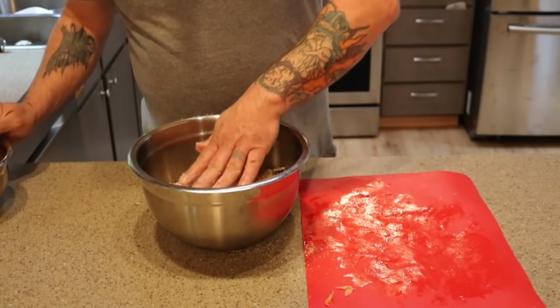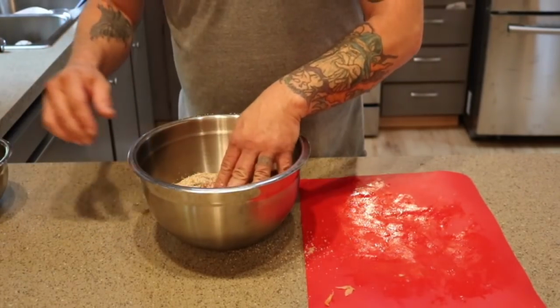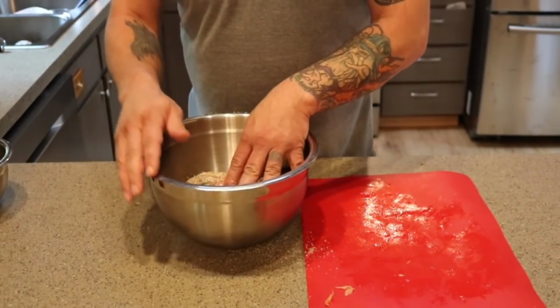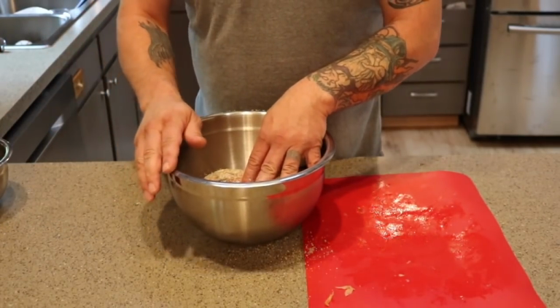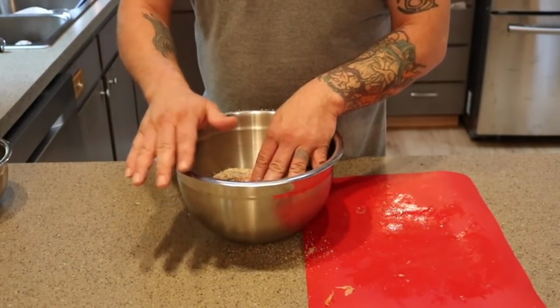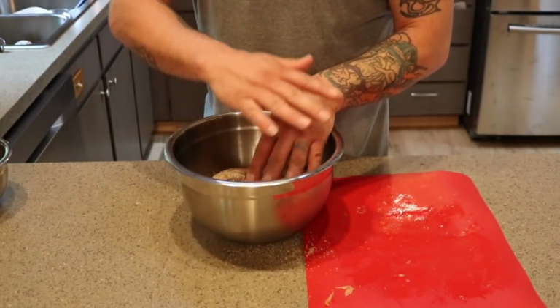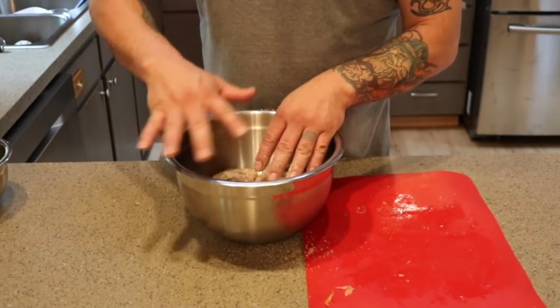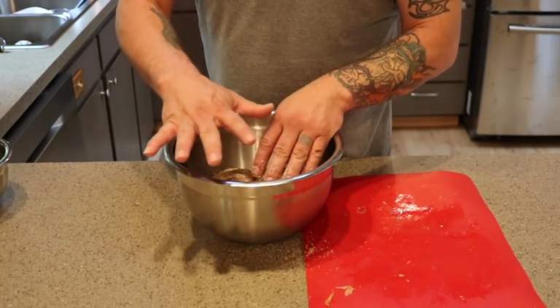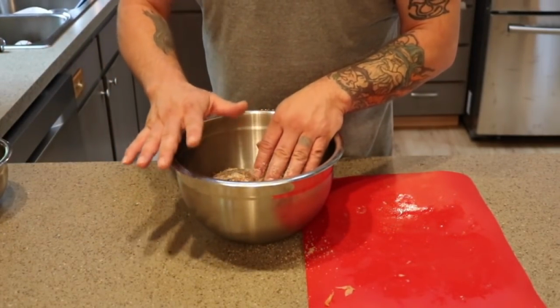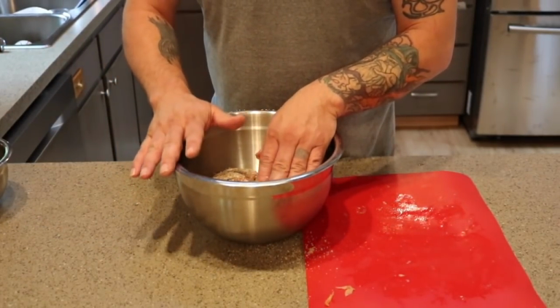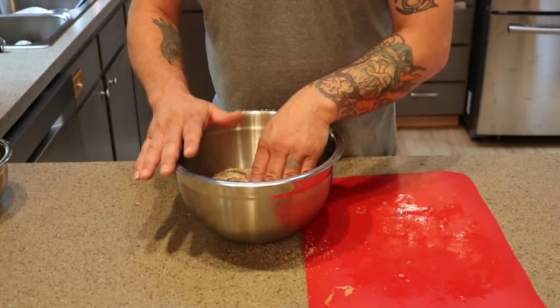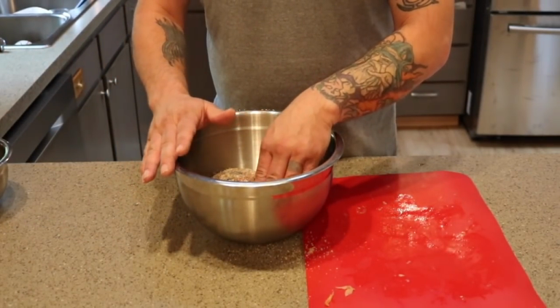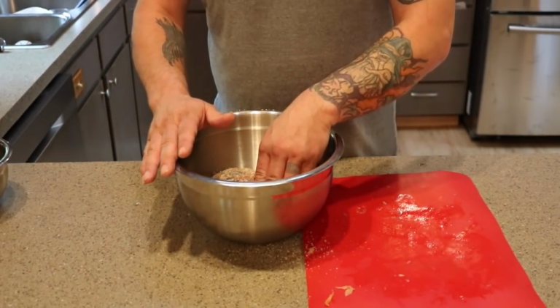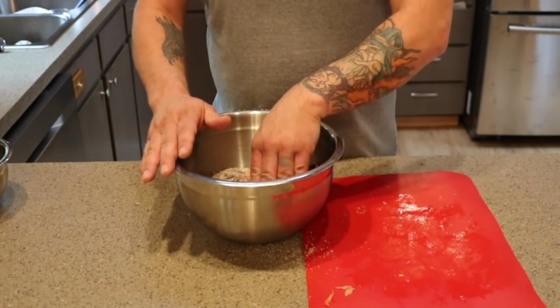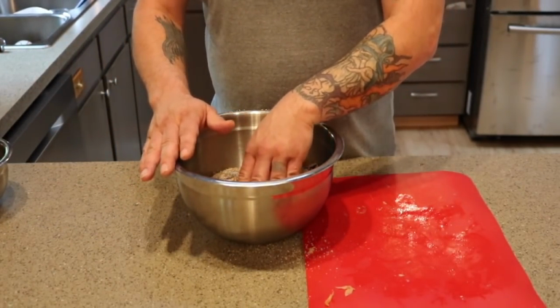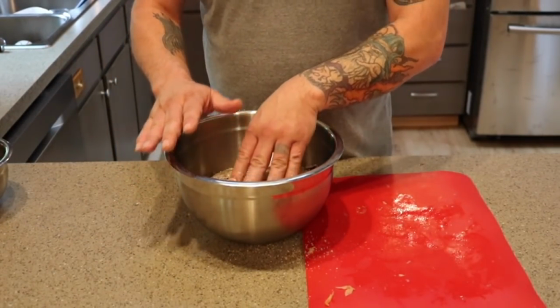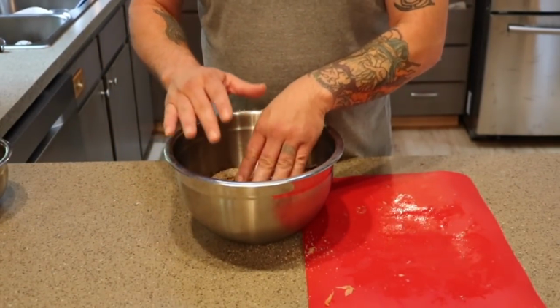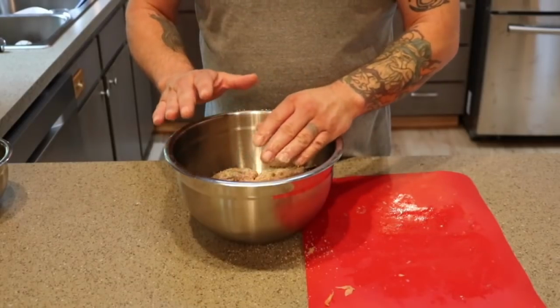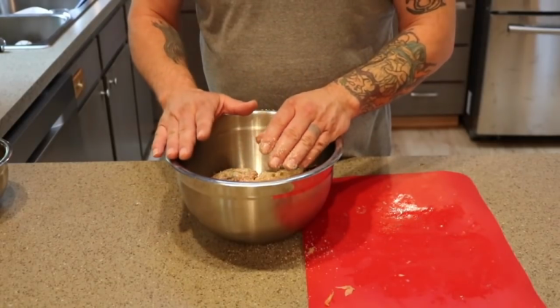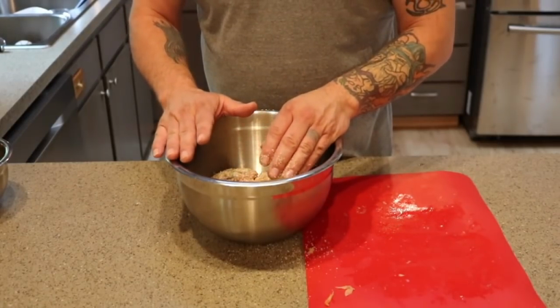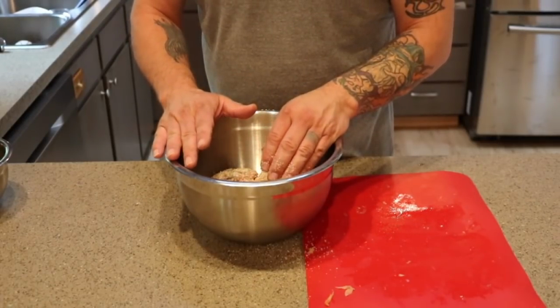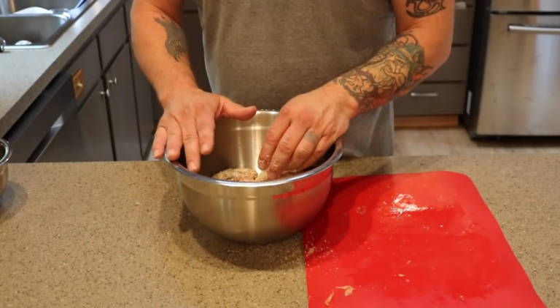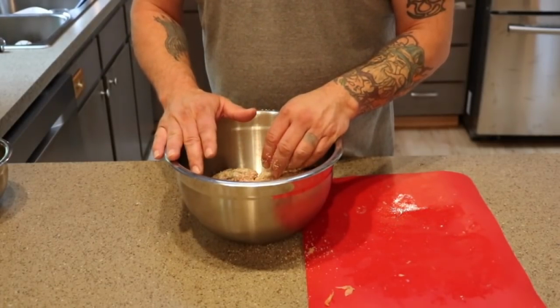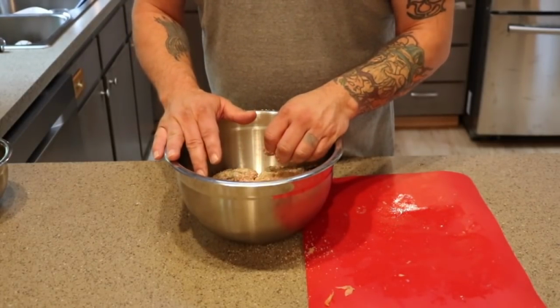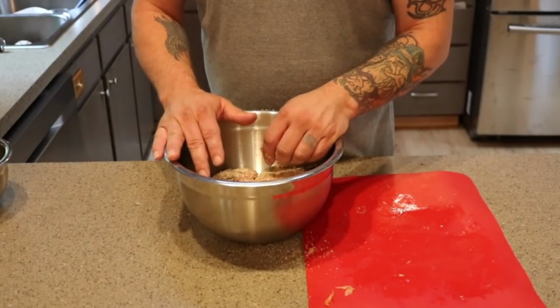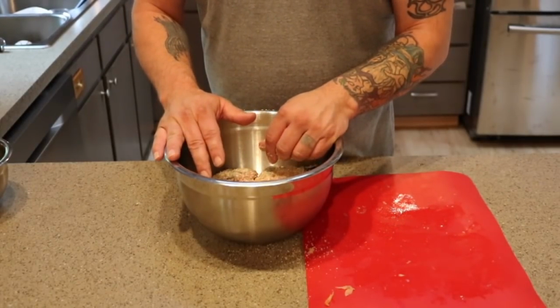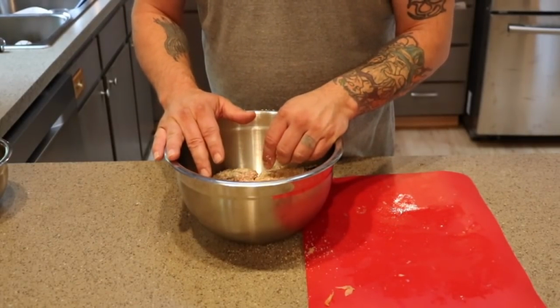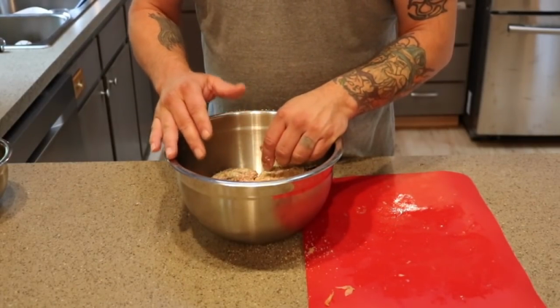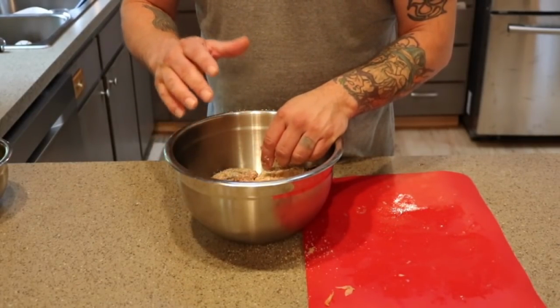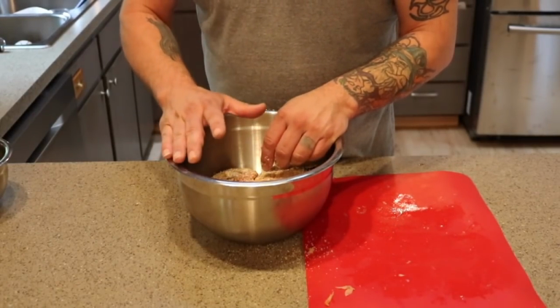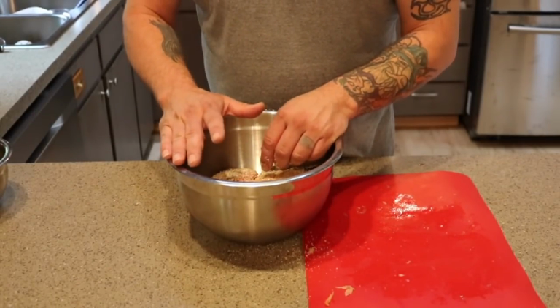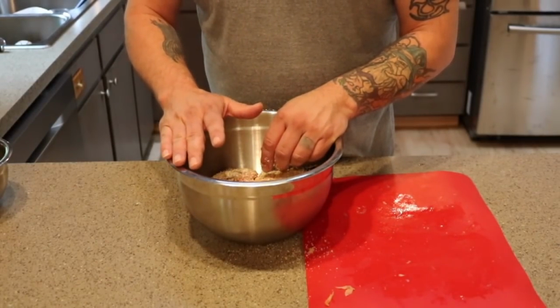We're going to wrap this with some saran wrap and put it in the fridge — actually not 24 hours, just overnight.